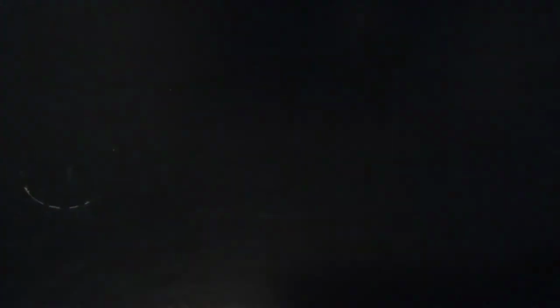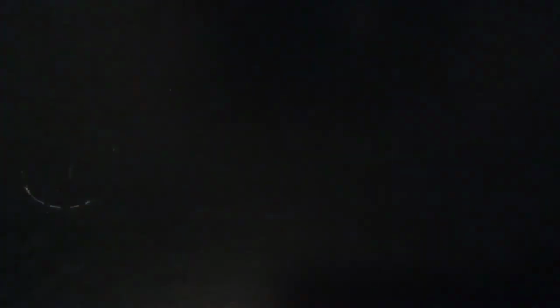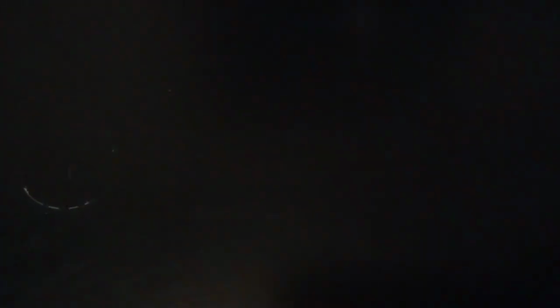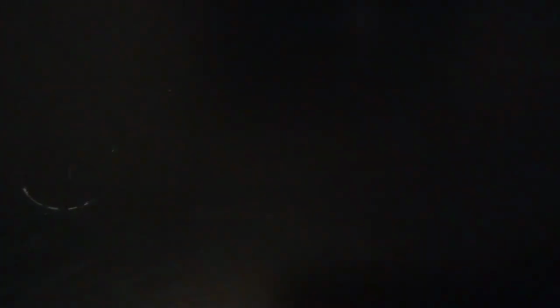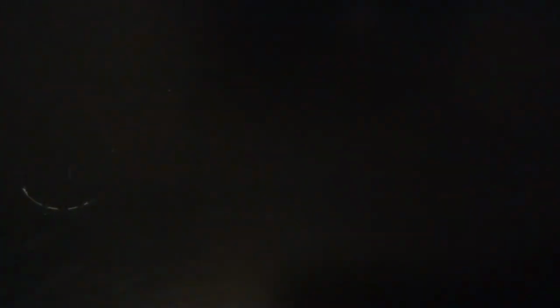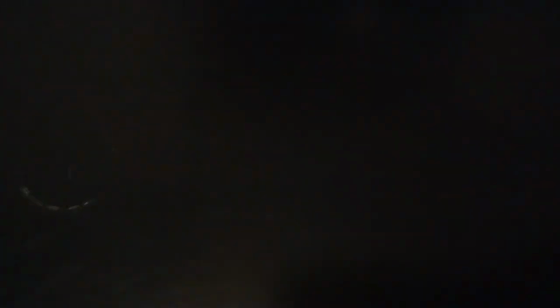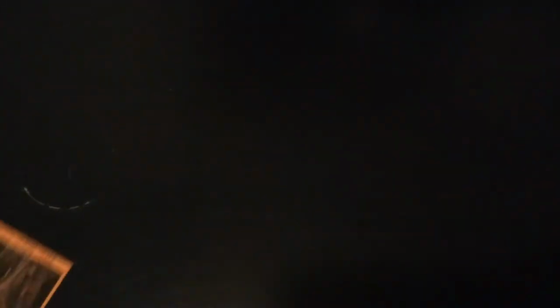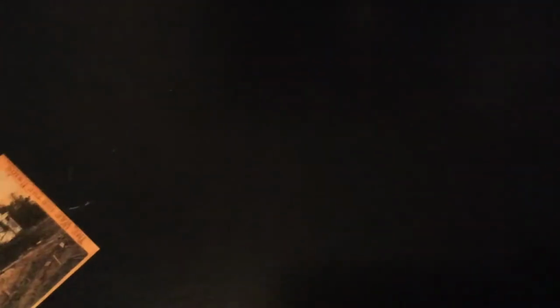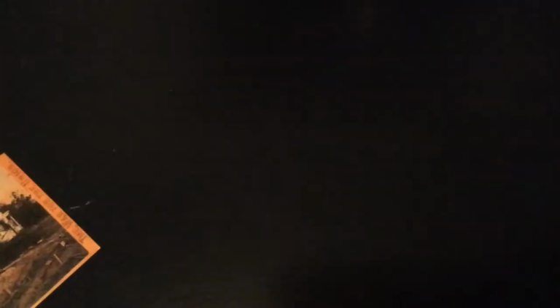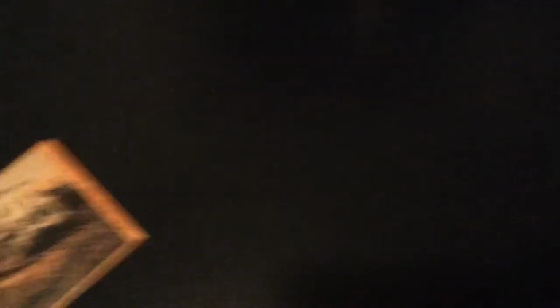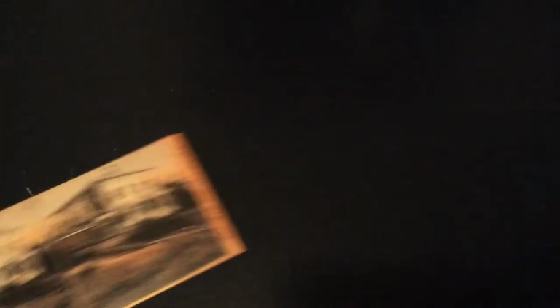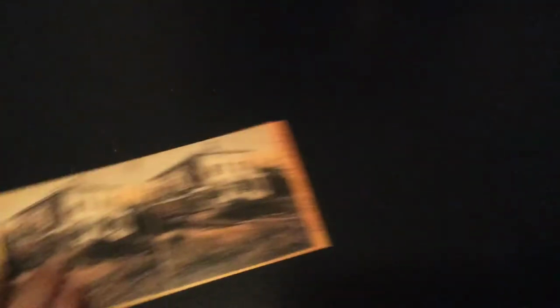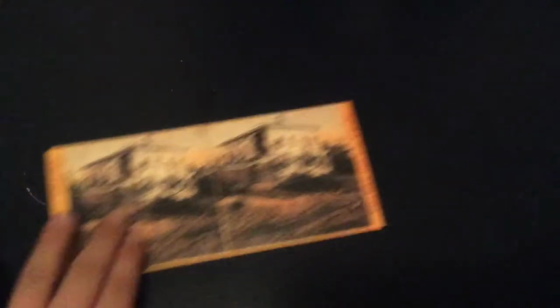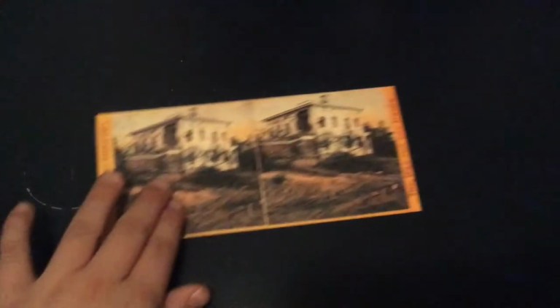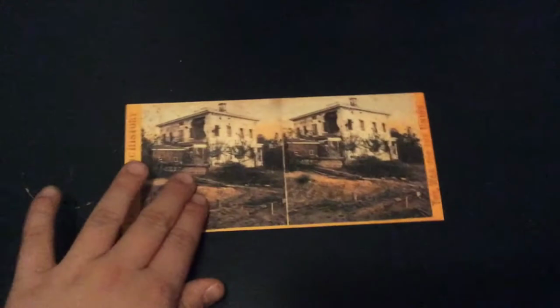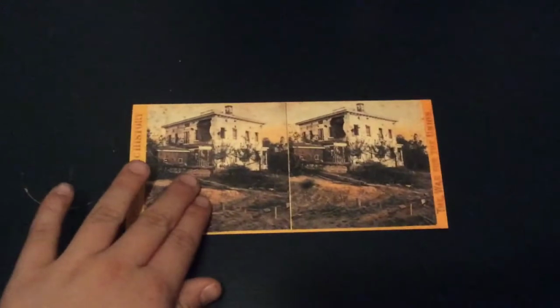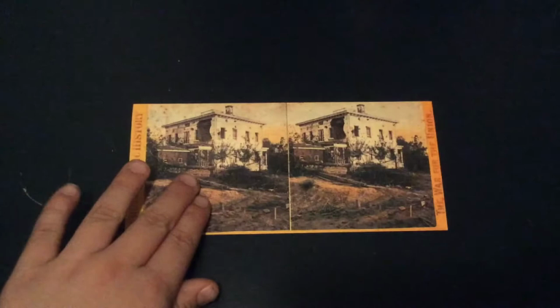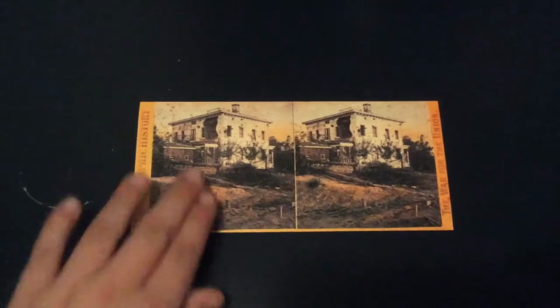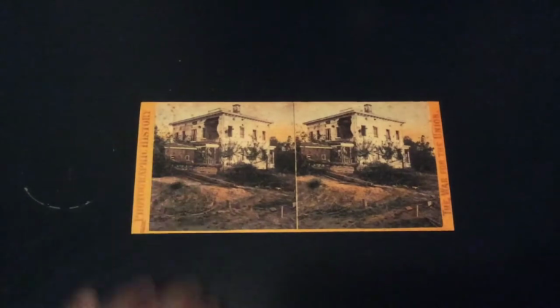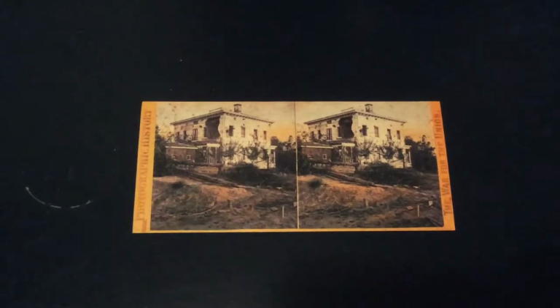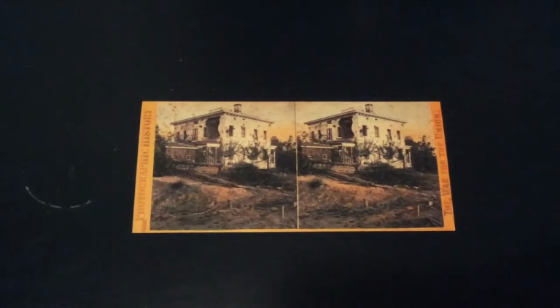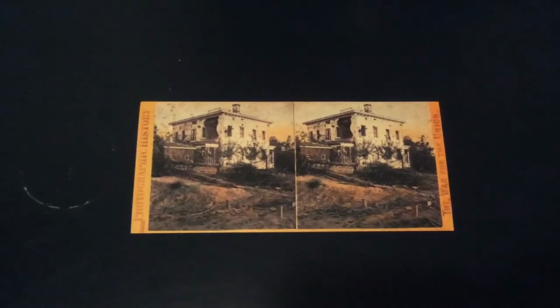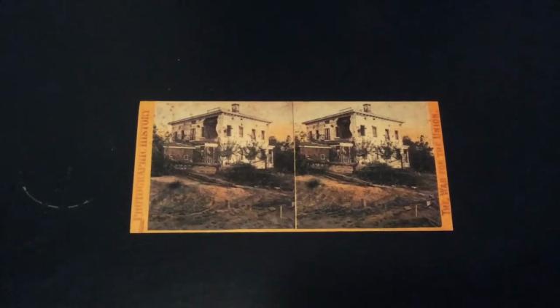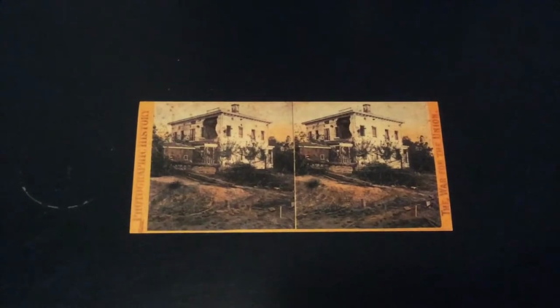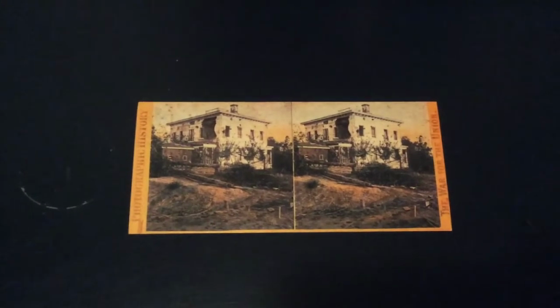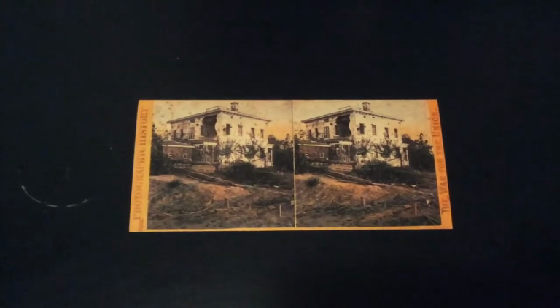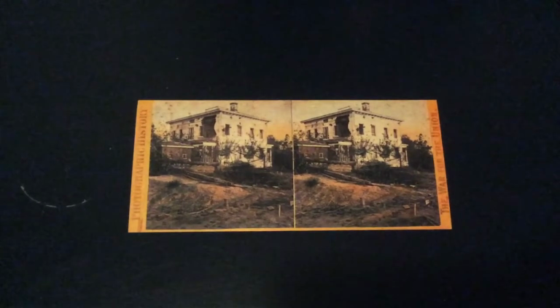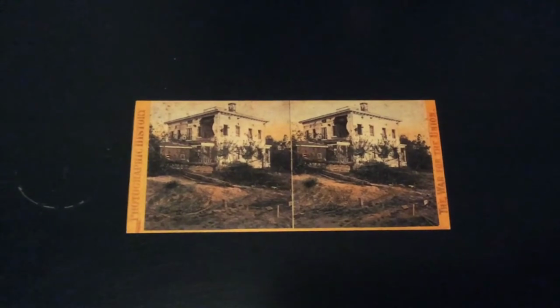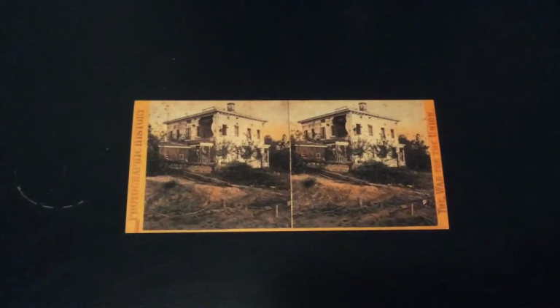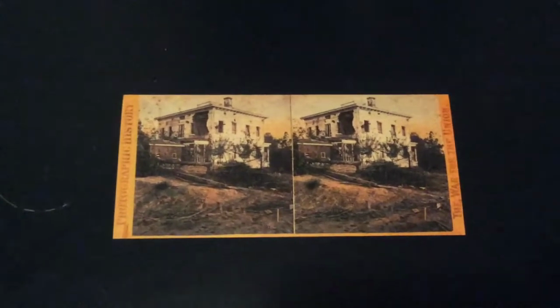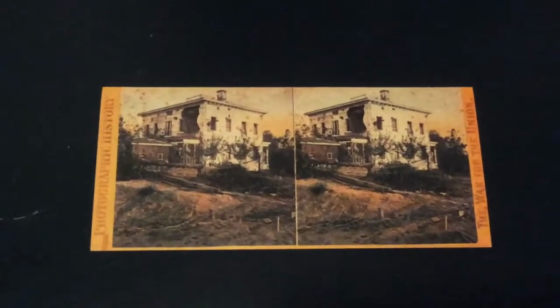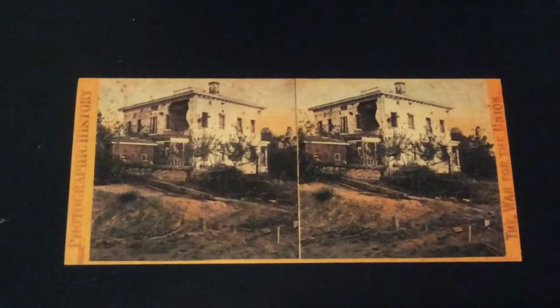This photo is probably my favorite of the whole batch. It is a house that, as you can see, was blown apart.